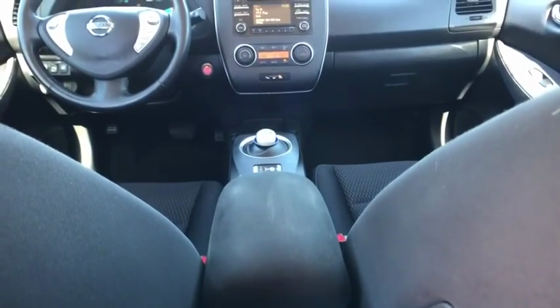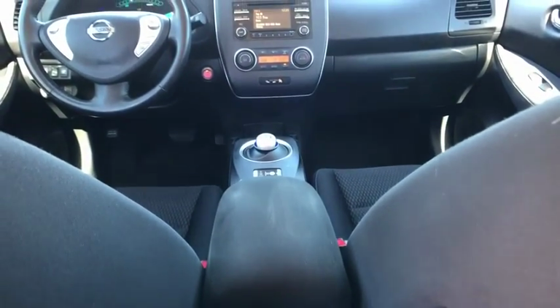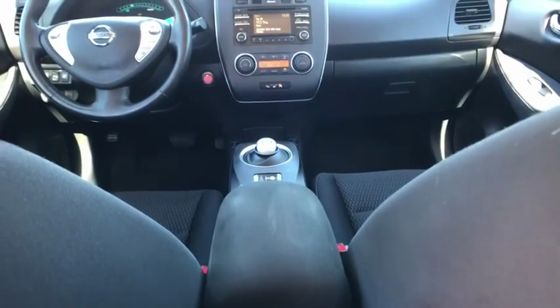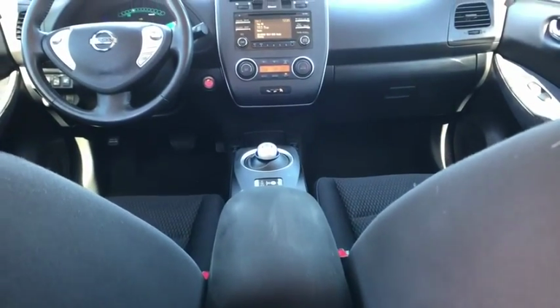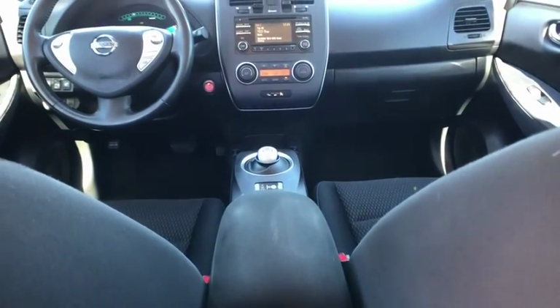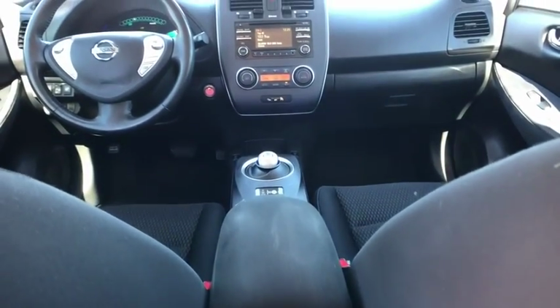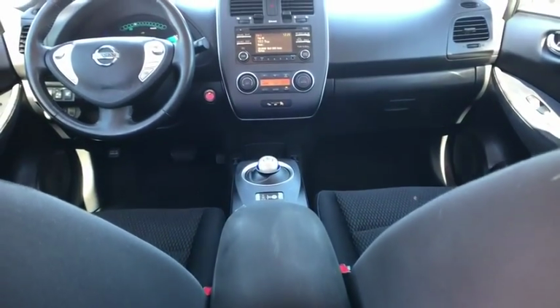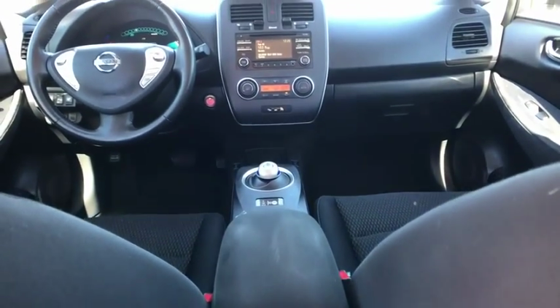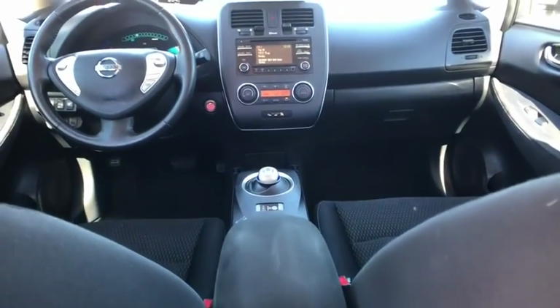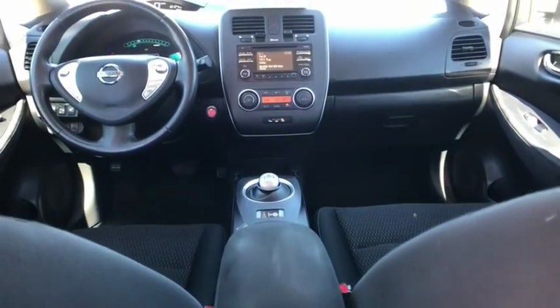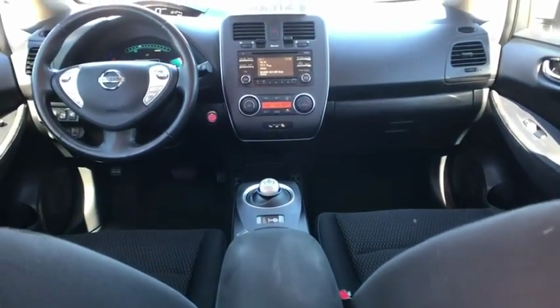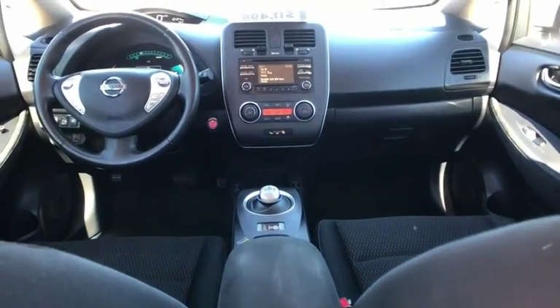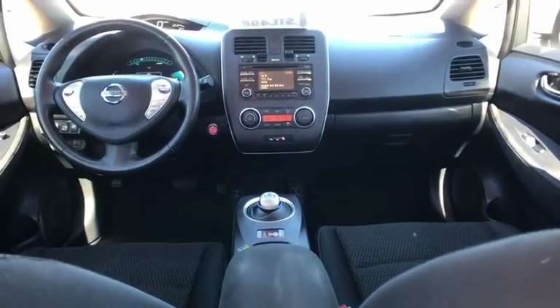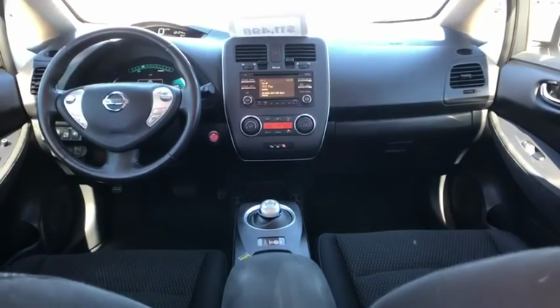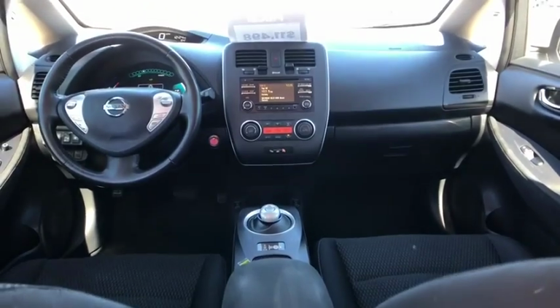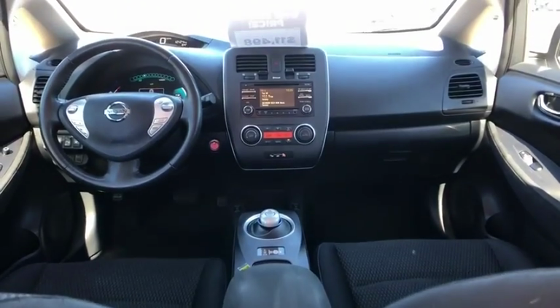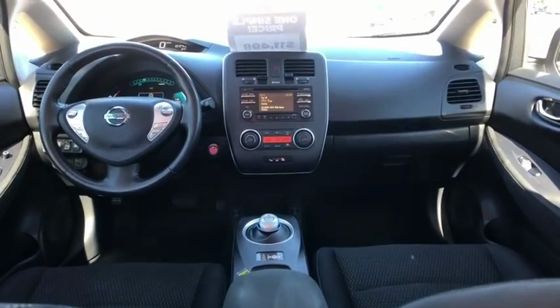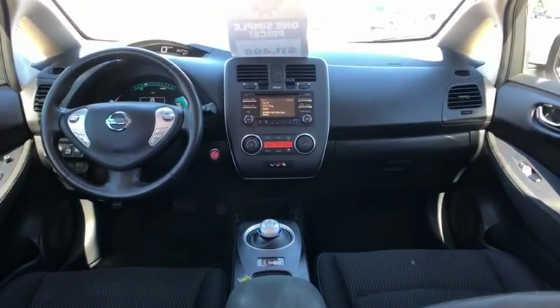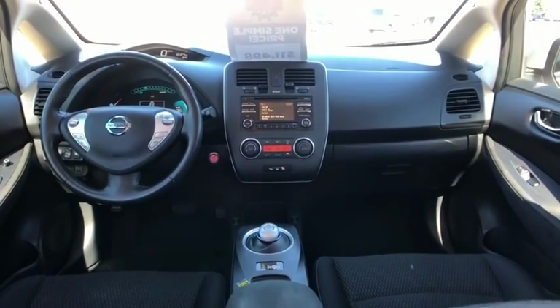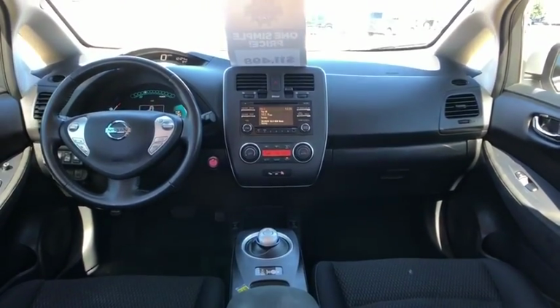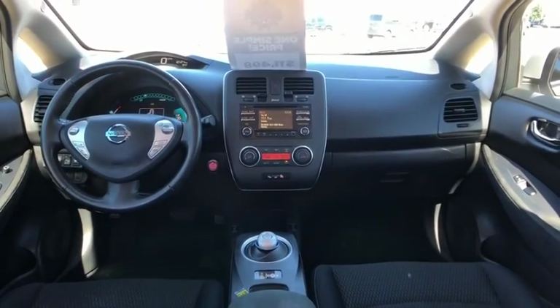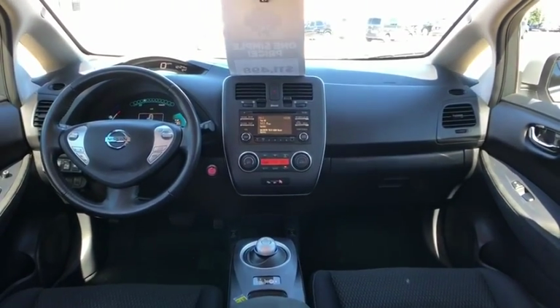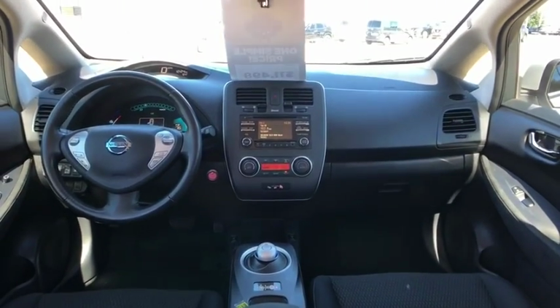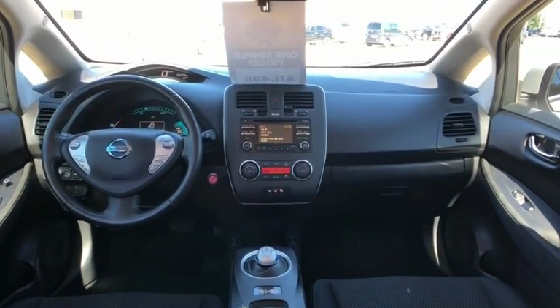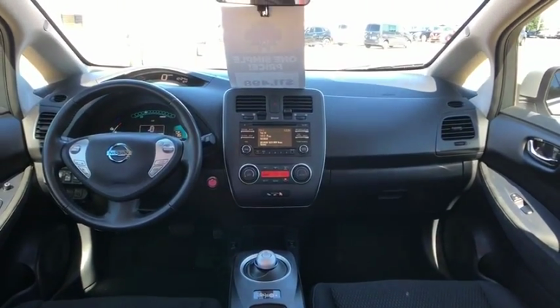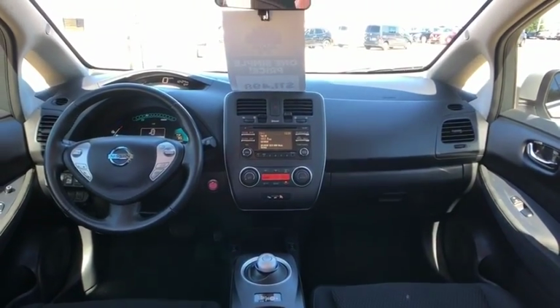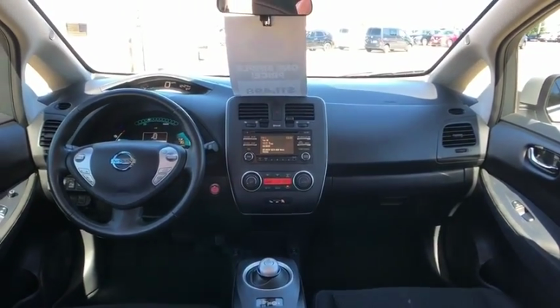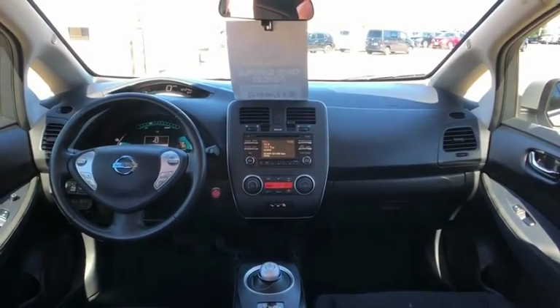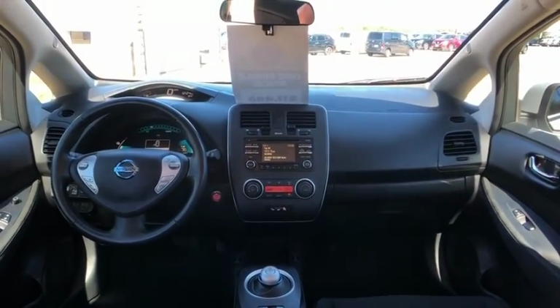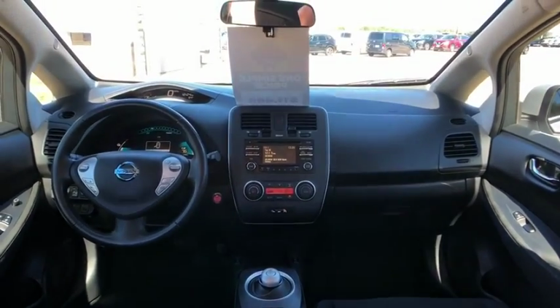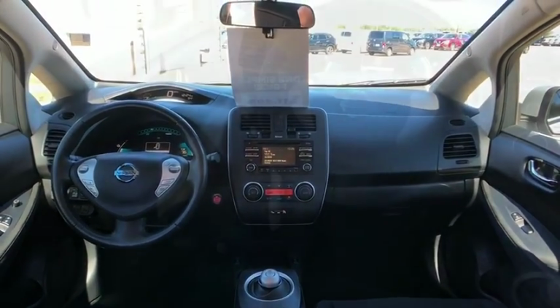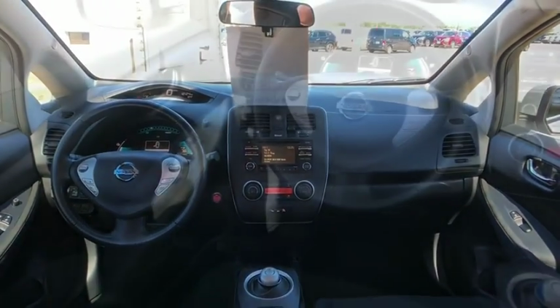Front-wheel drive, AM-FM stereo radio, rear defrost, CD player, MP3 player.